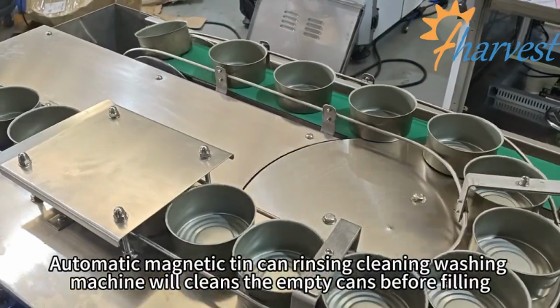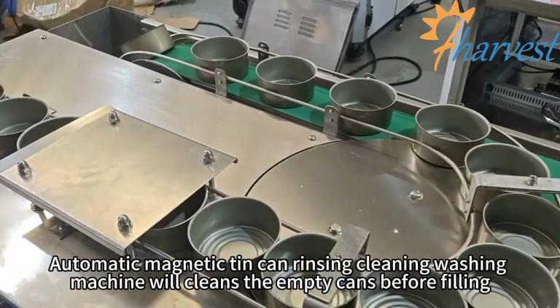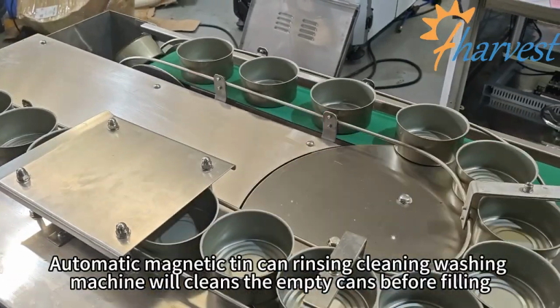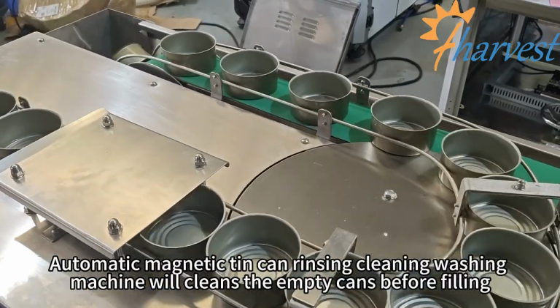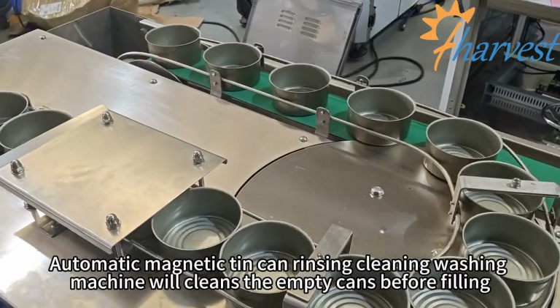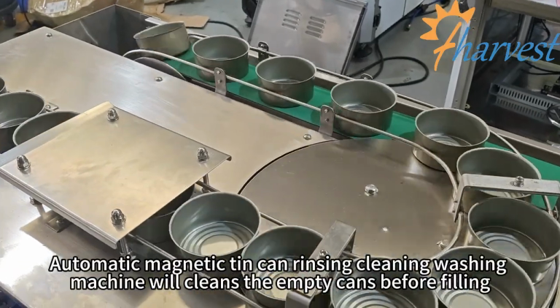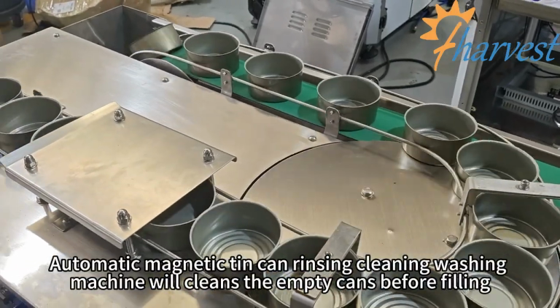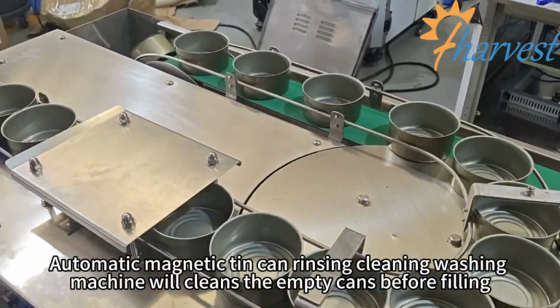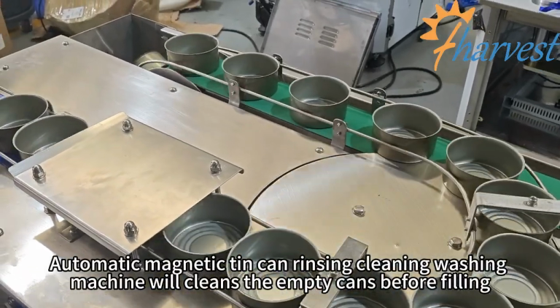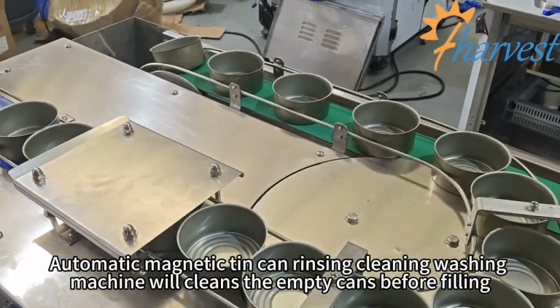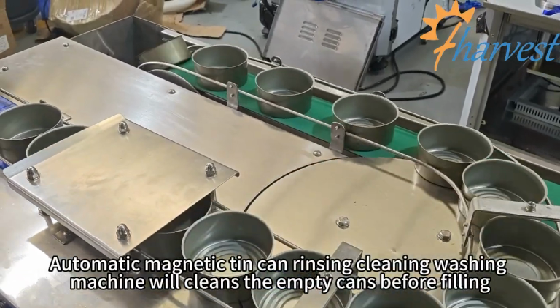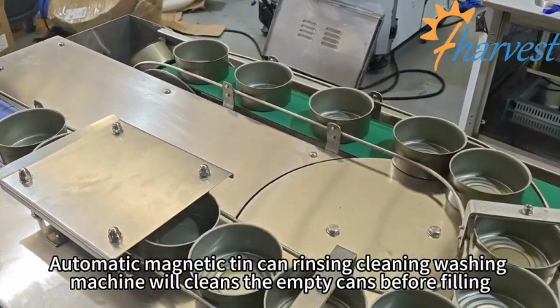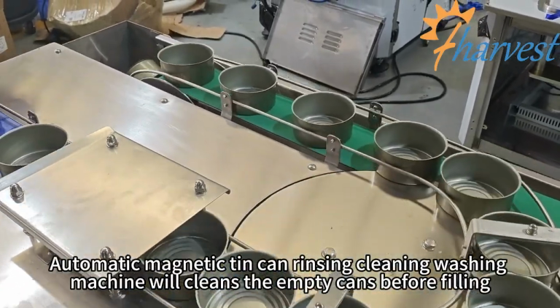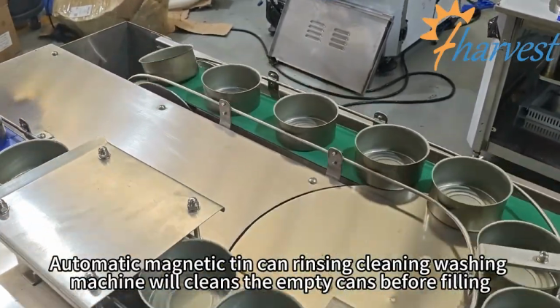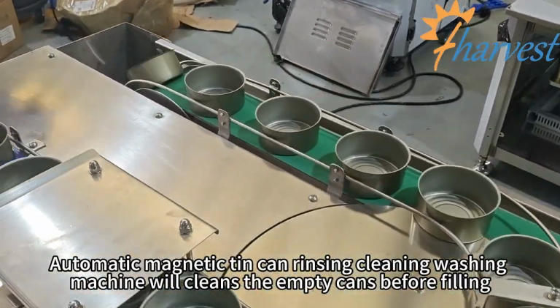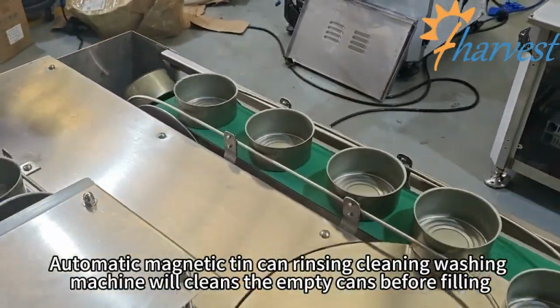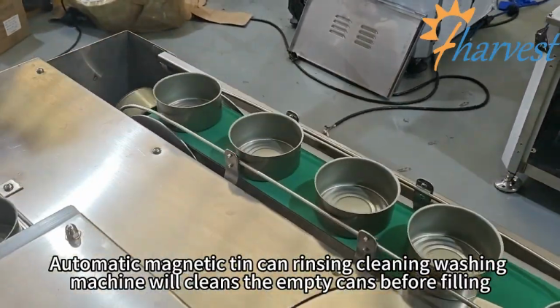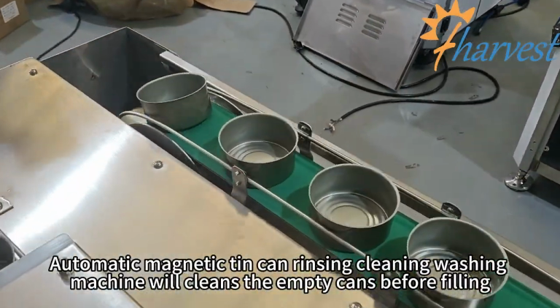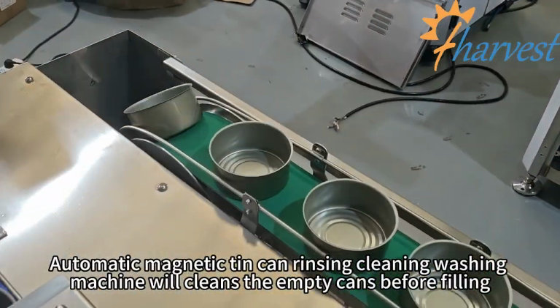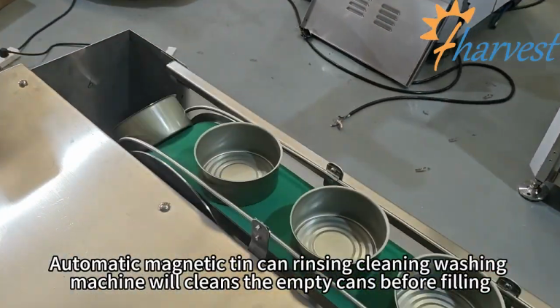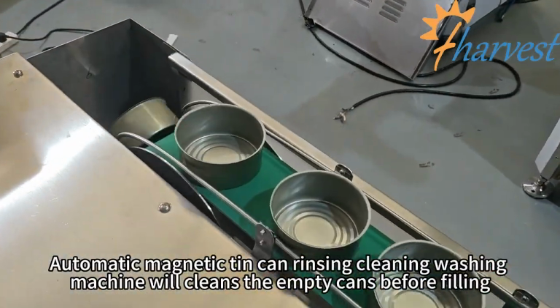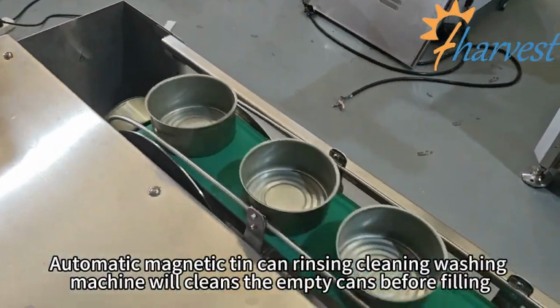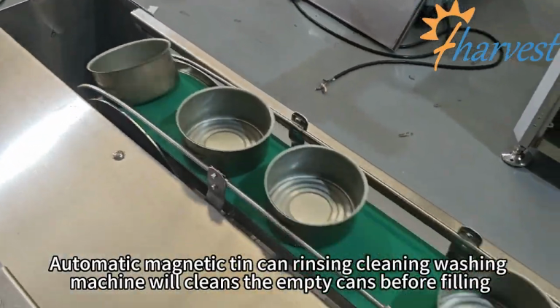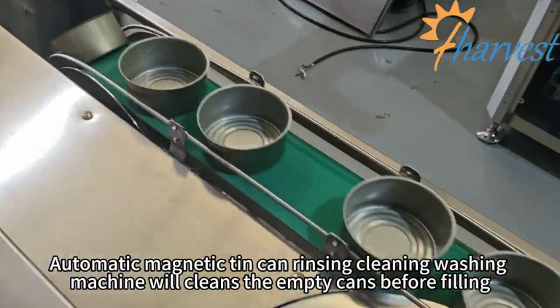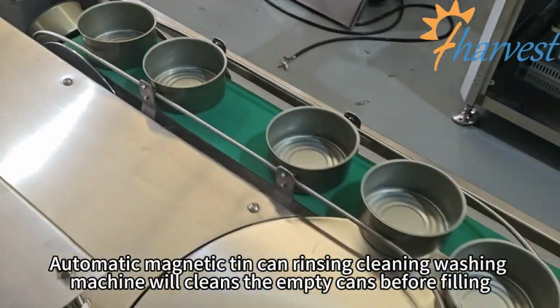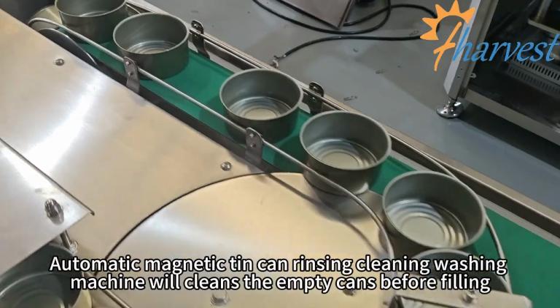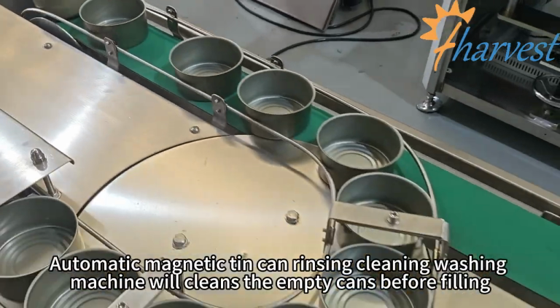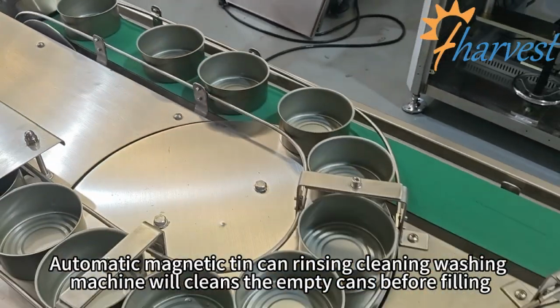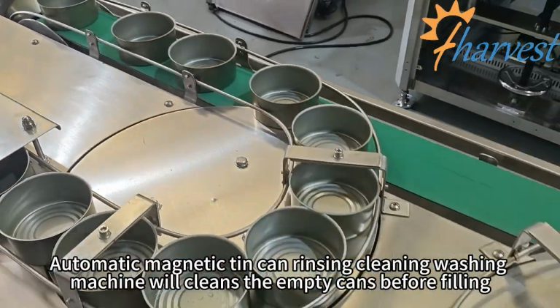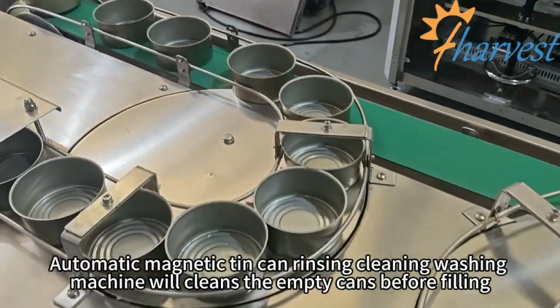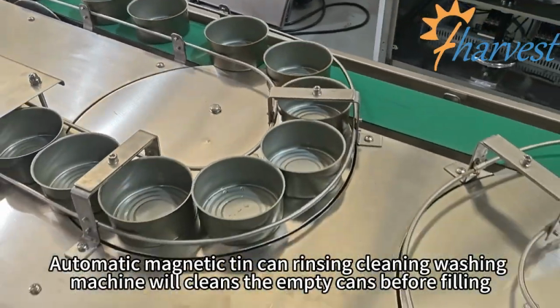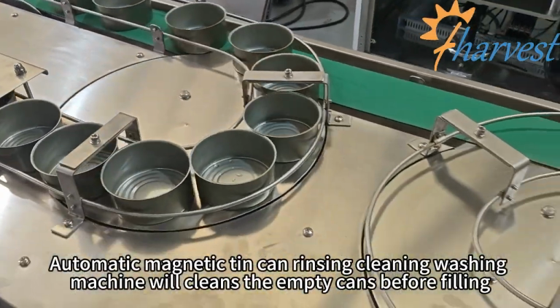Automatic magnetic tin can rinse and cleaning washing machine will cleanse the empty cans before filling.